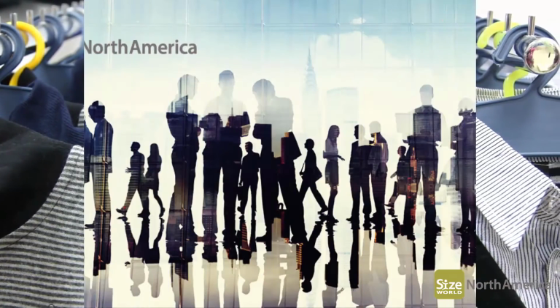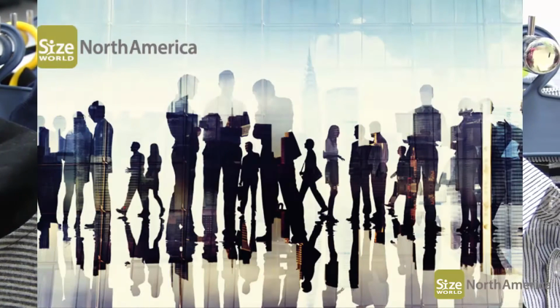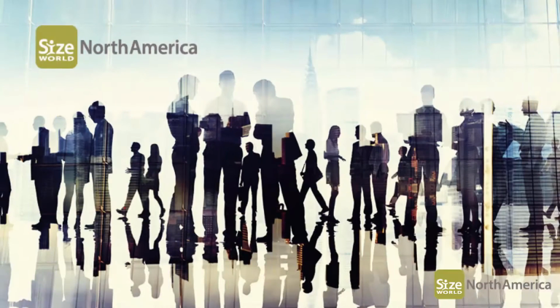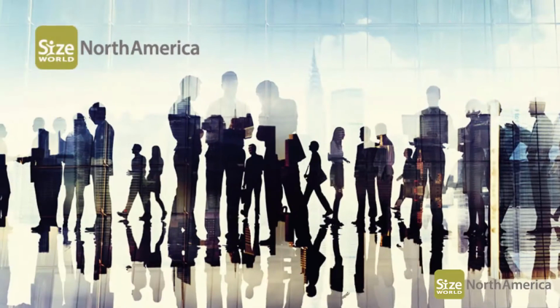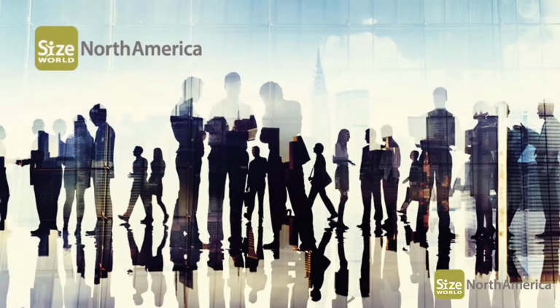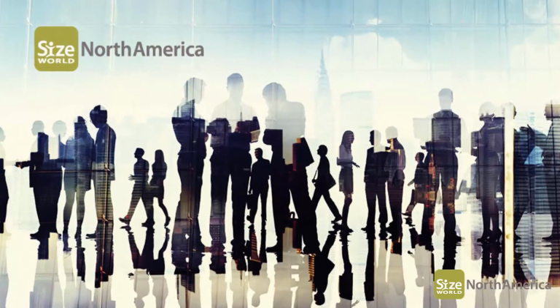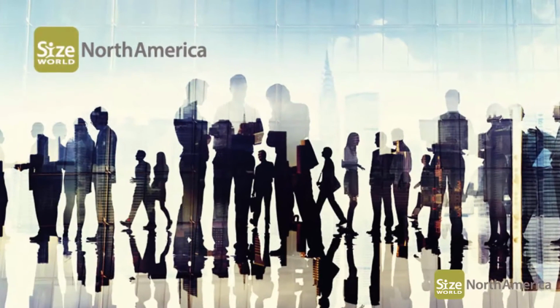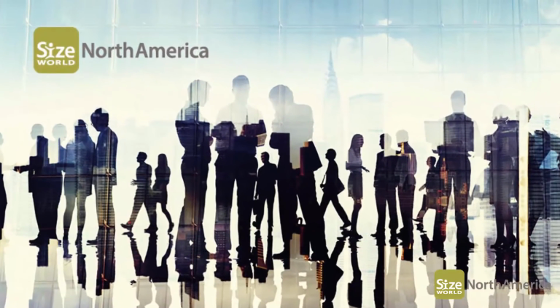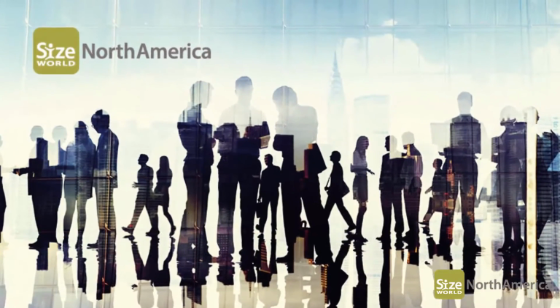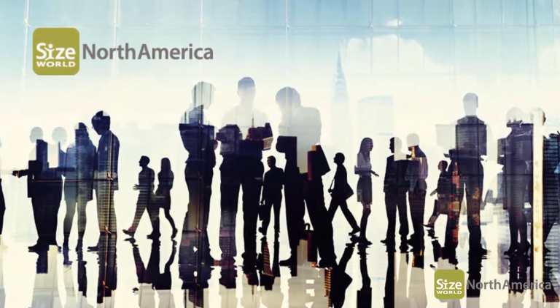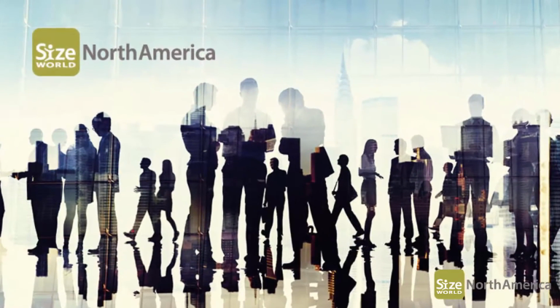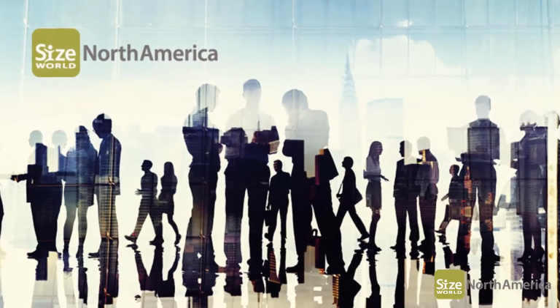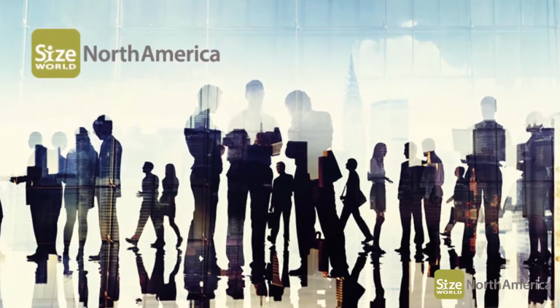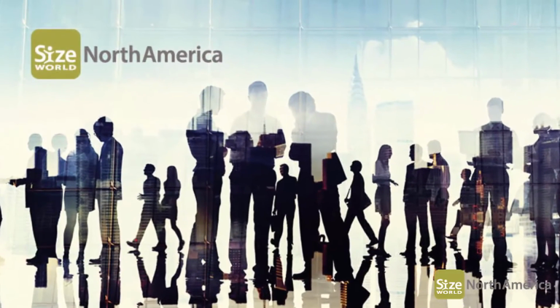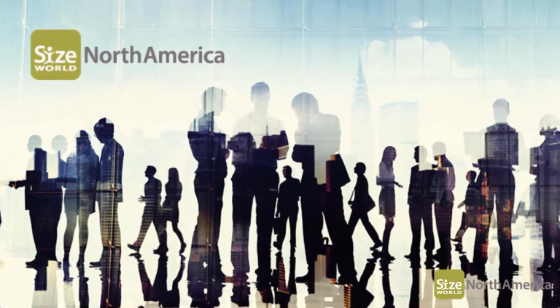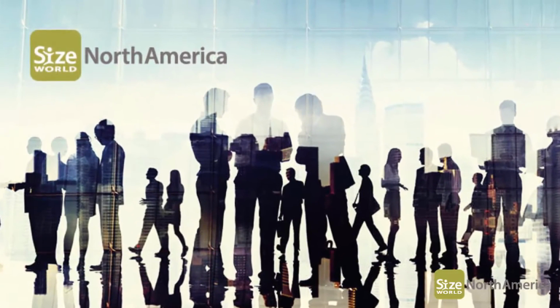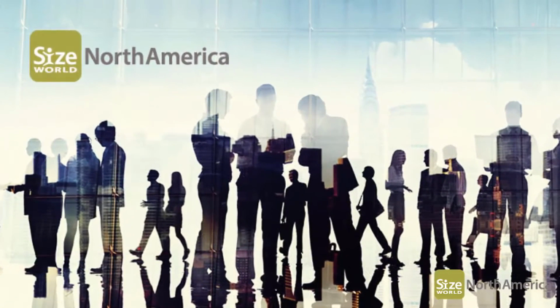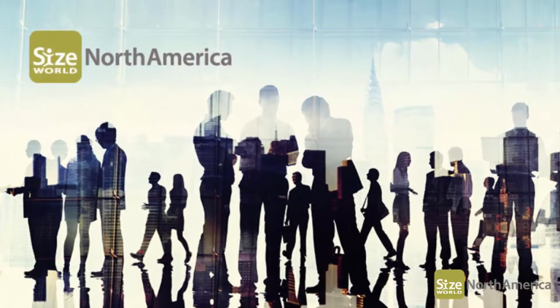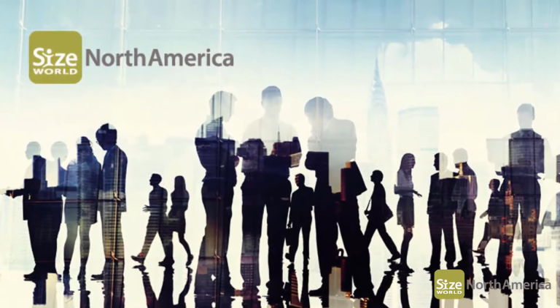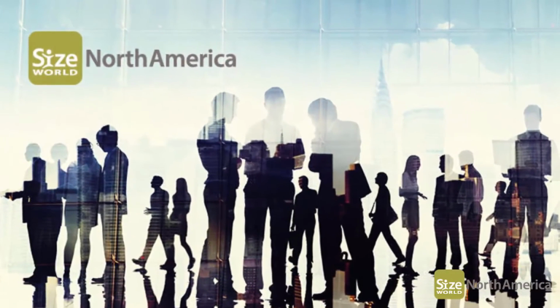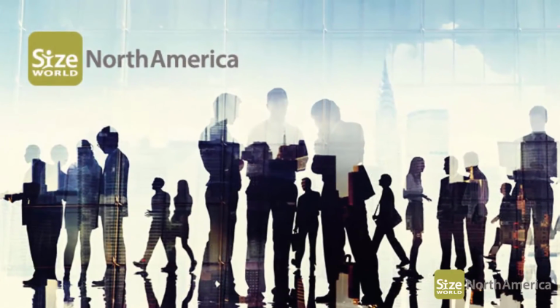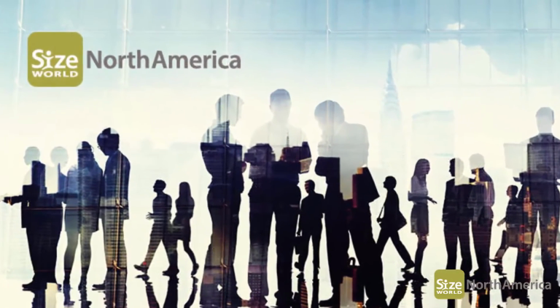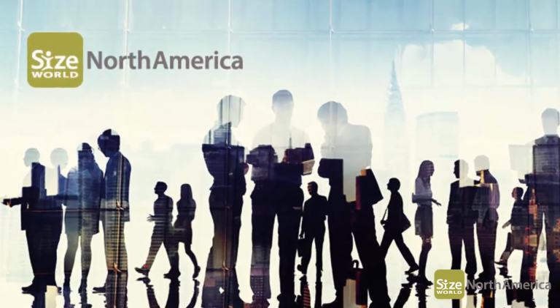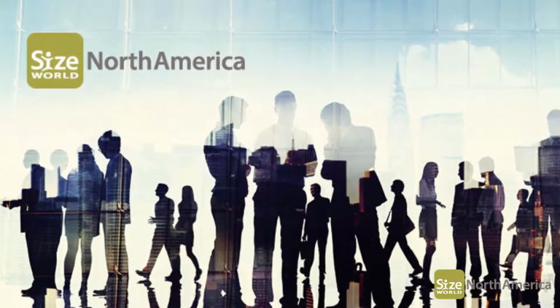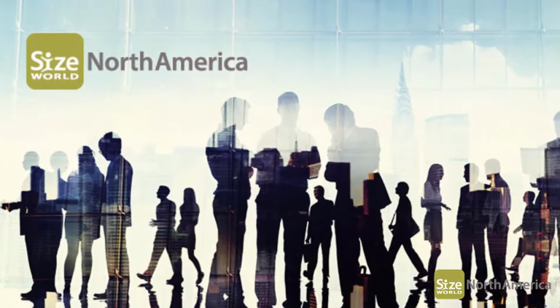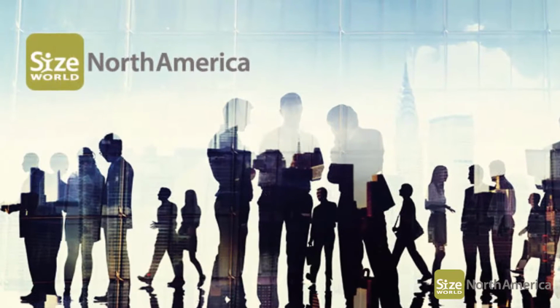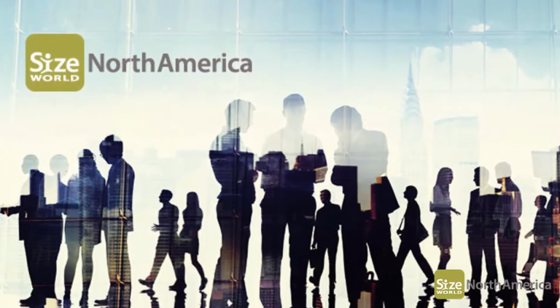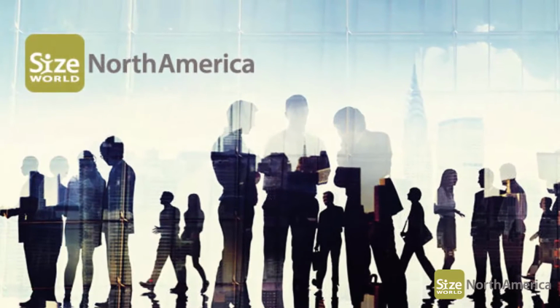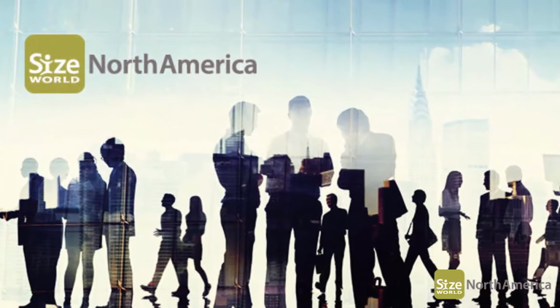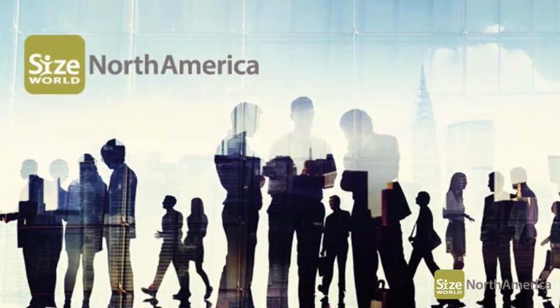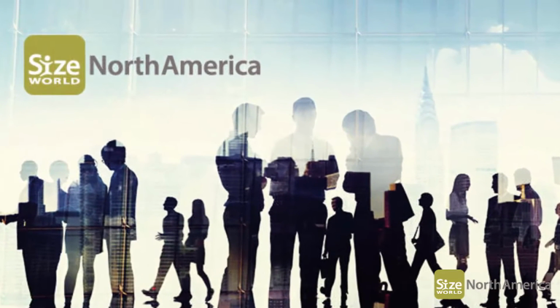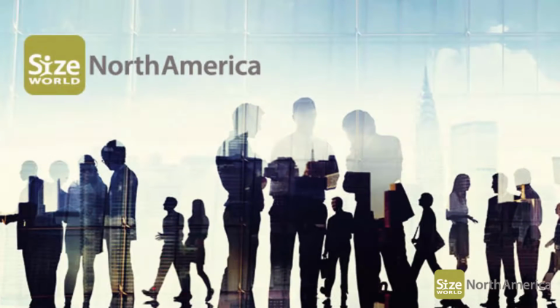Thankfully, Human Solutions has the answer. It's a project called Size North America.